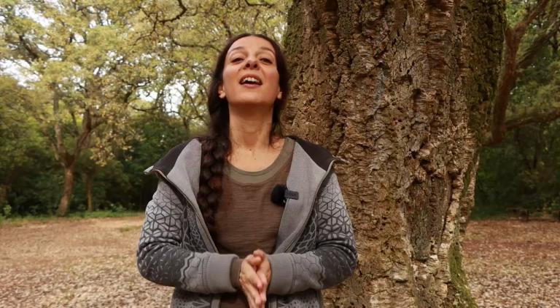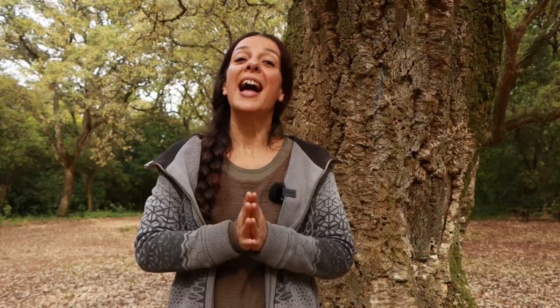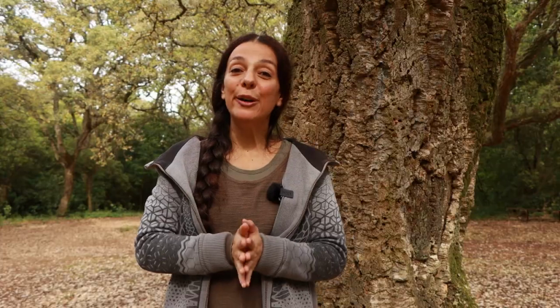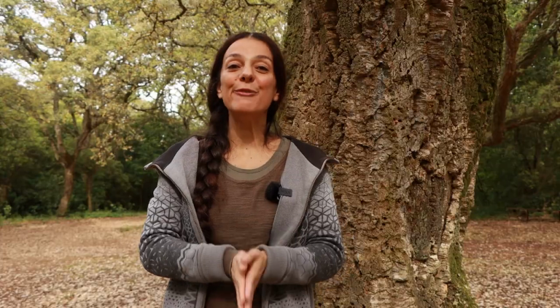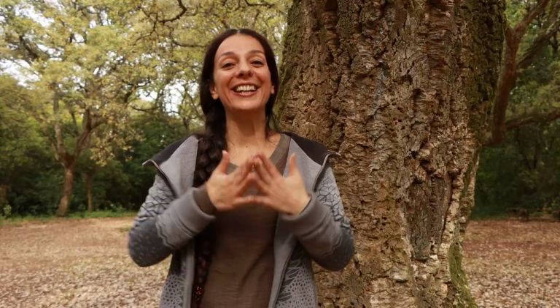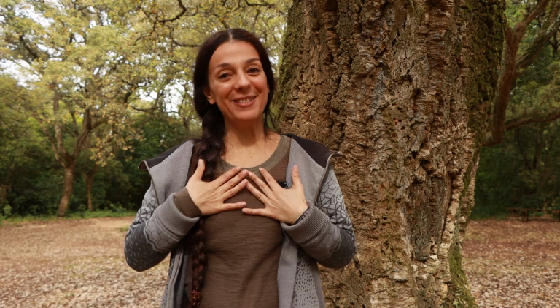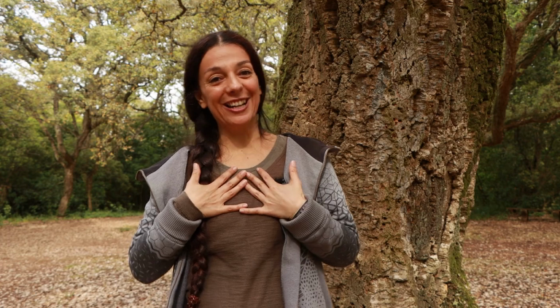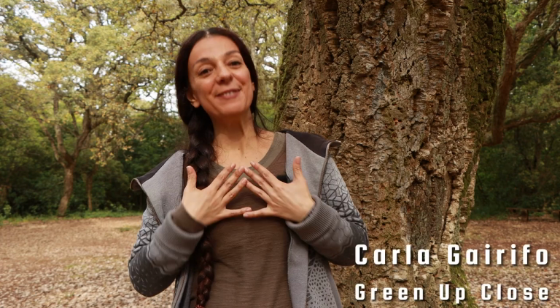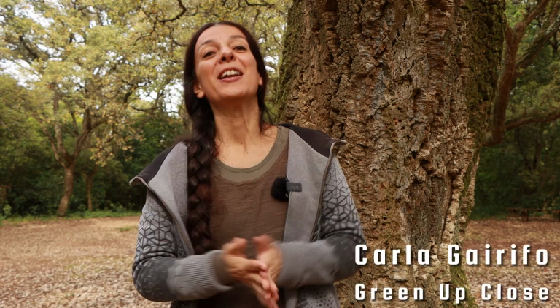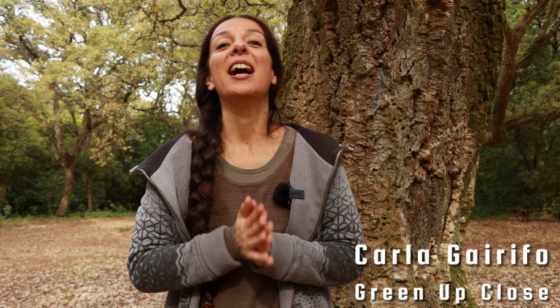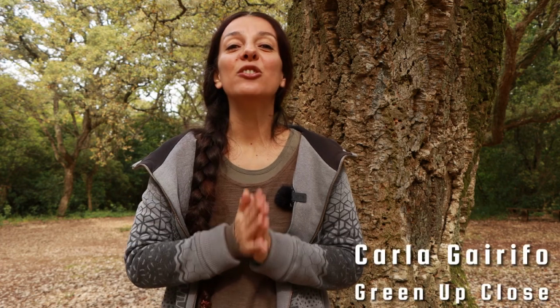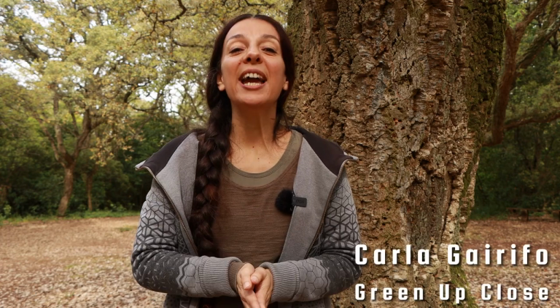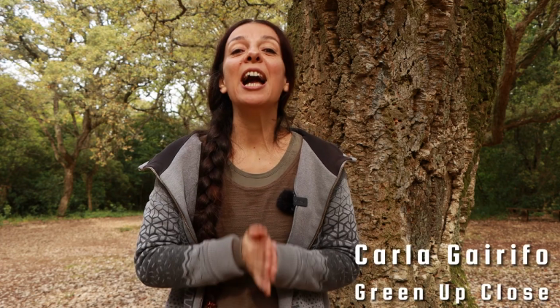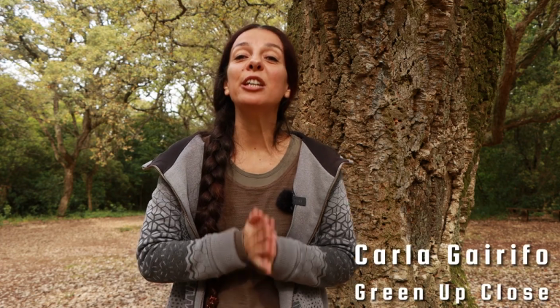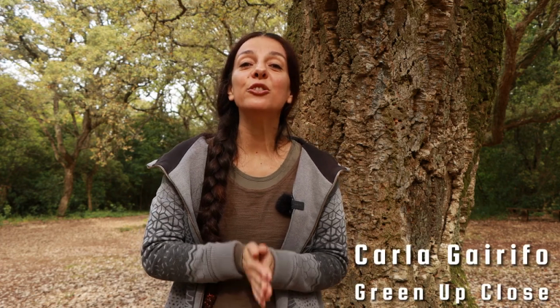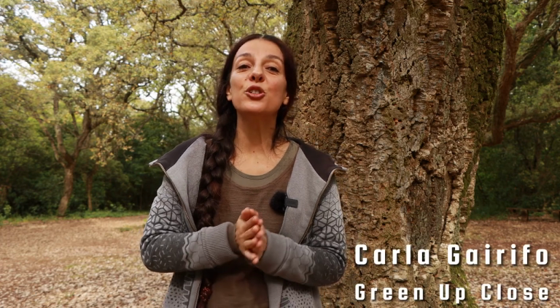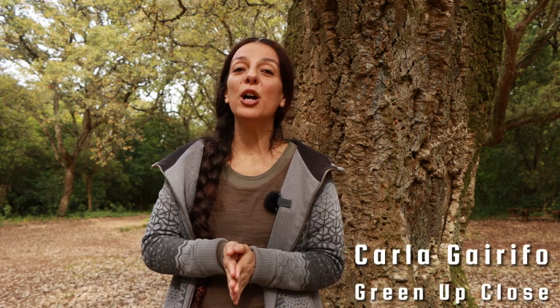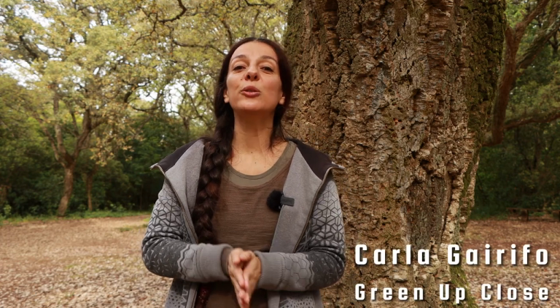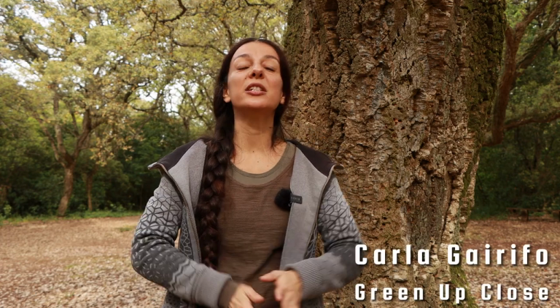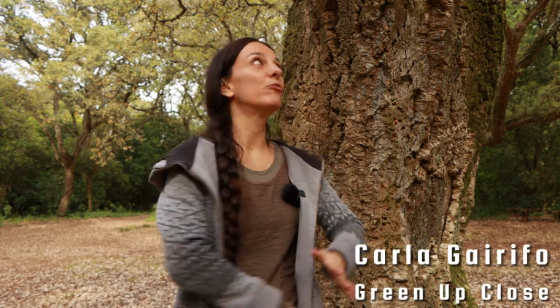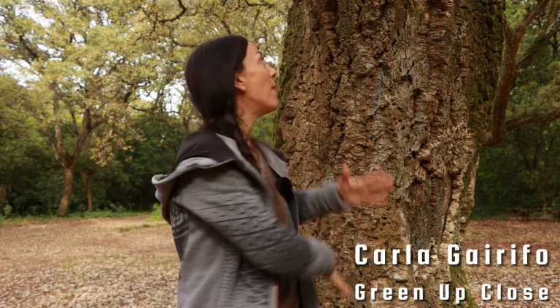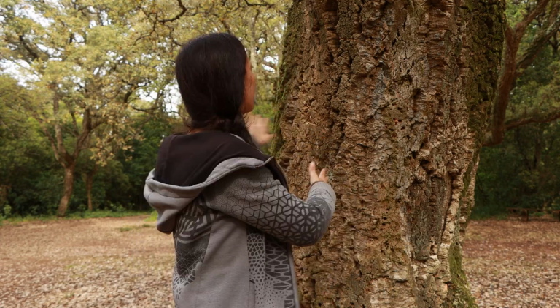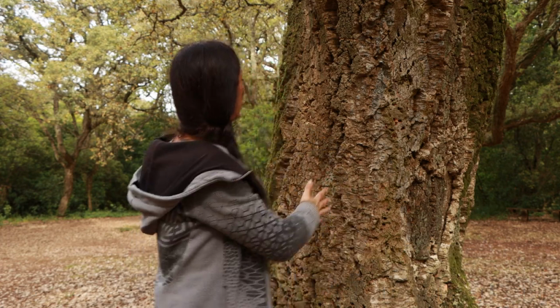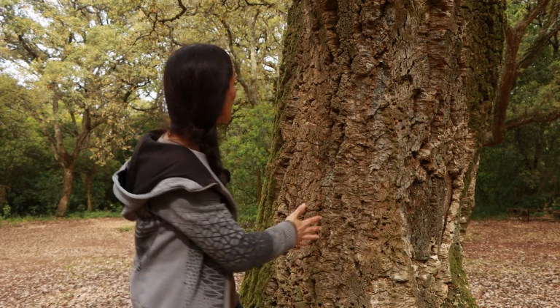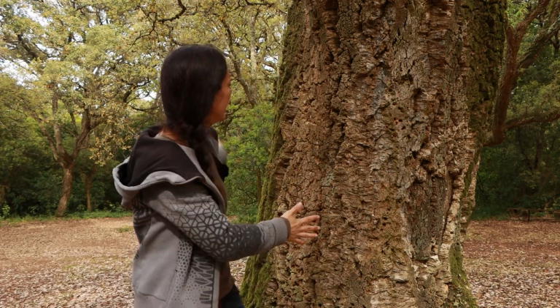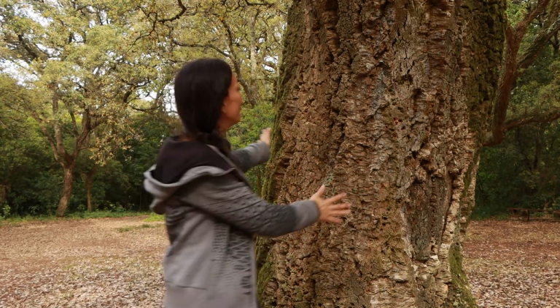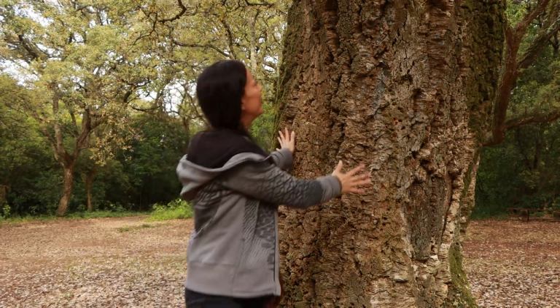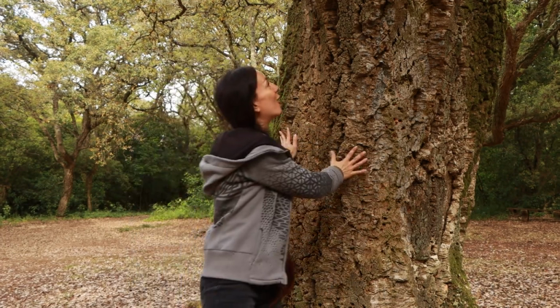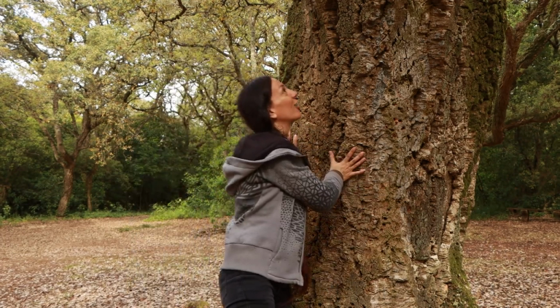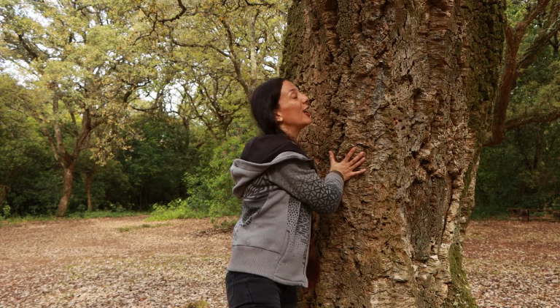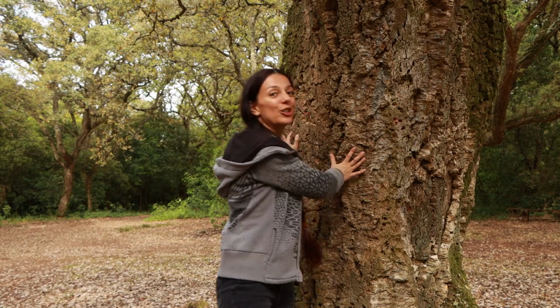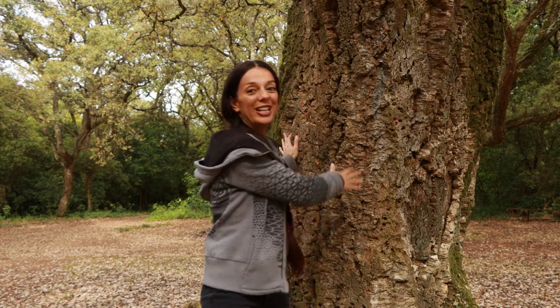Hello, my name is Karla, and today I'm here to show you this remarkable tree, the cork oak tree.